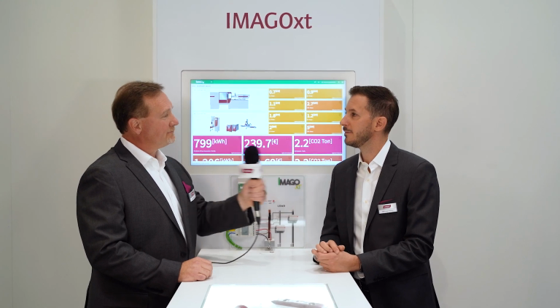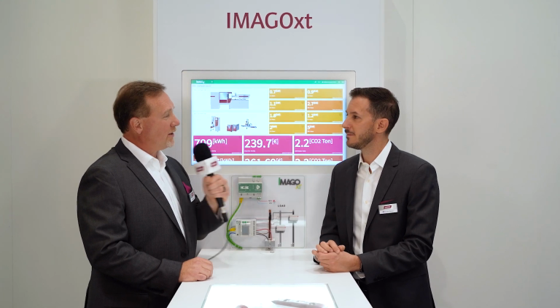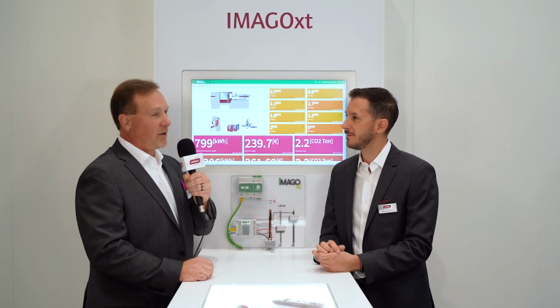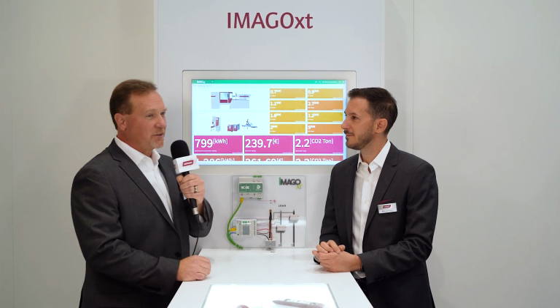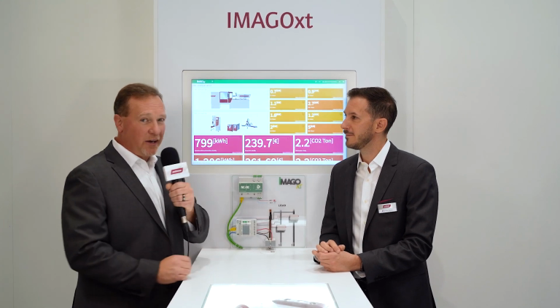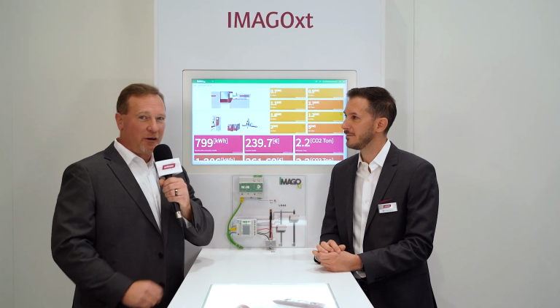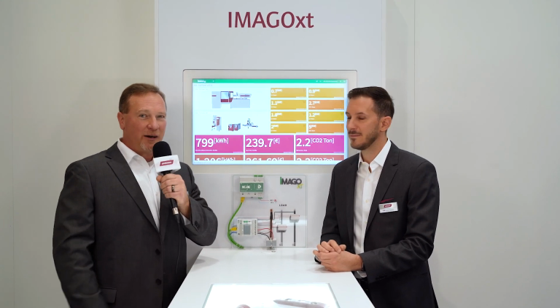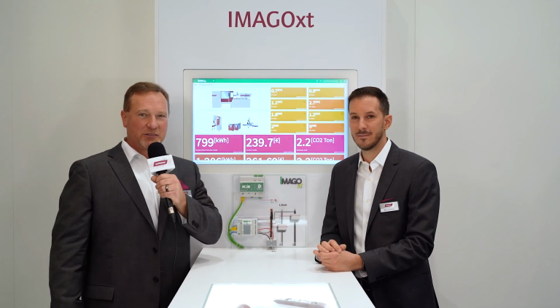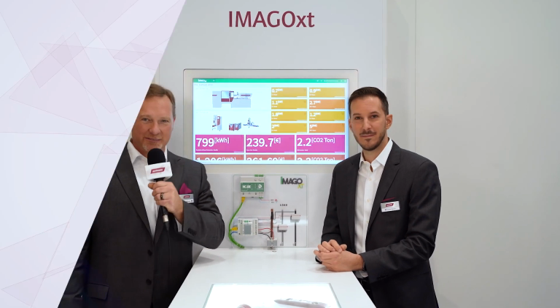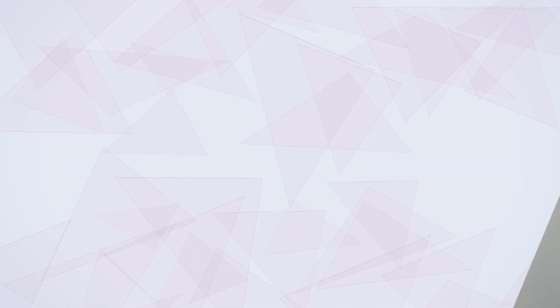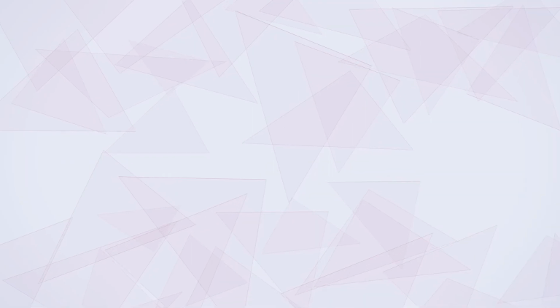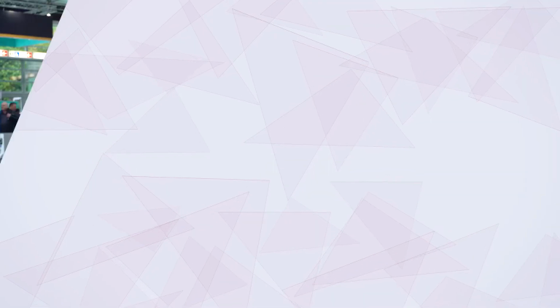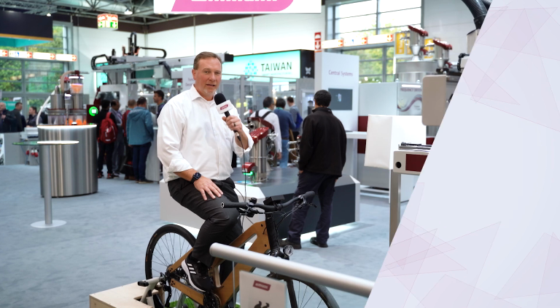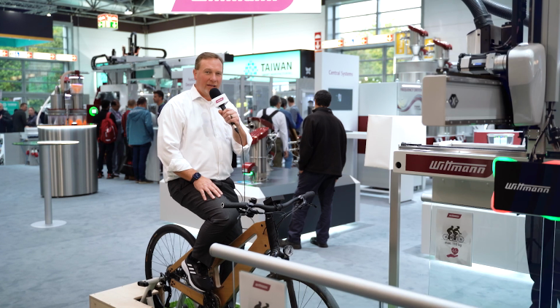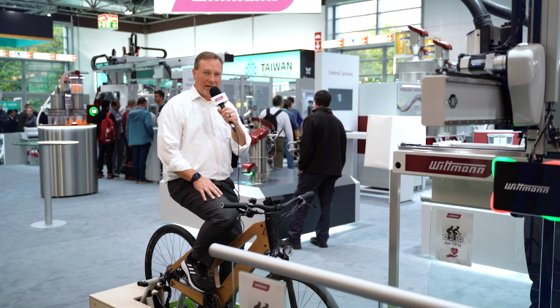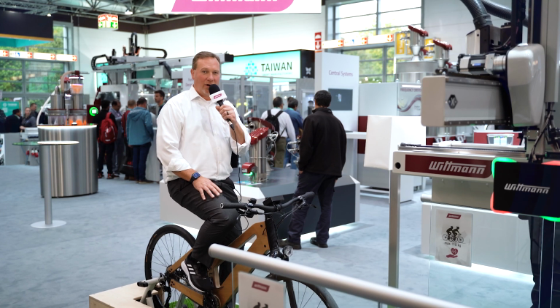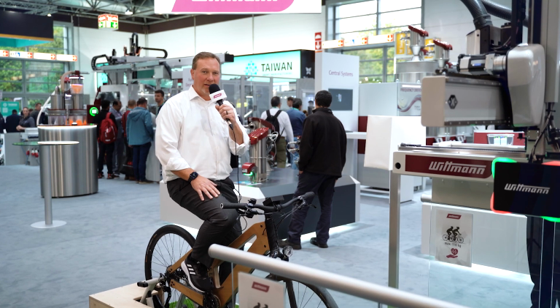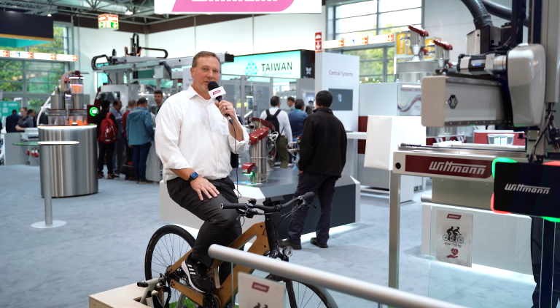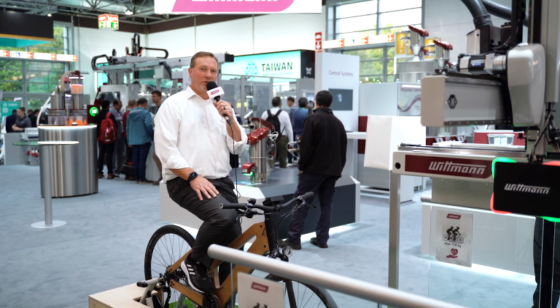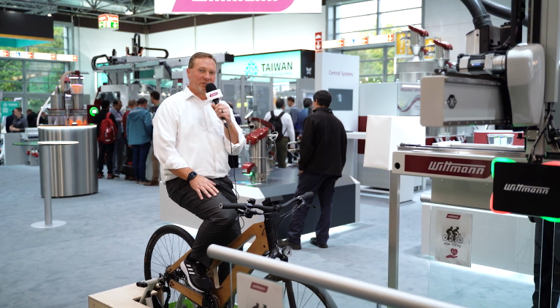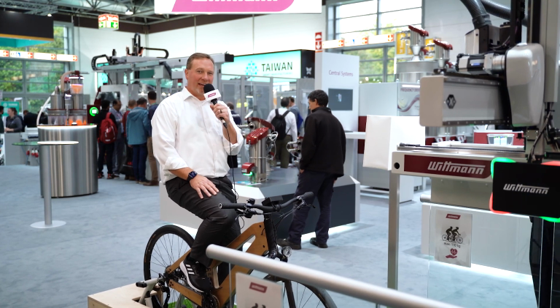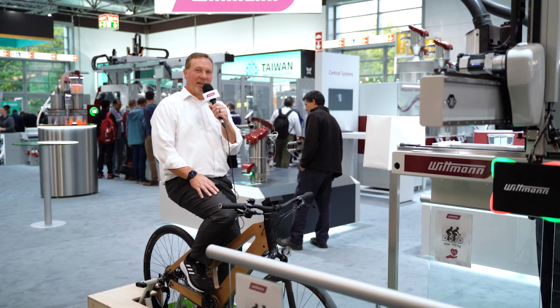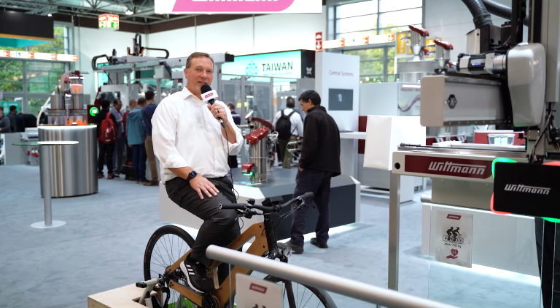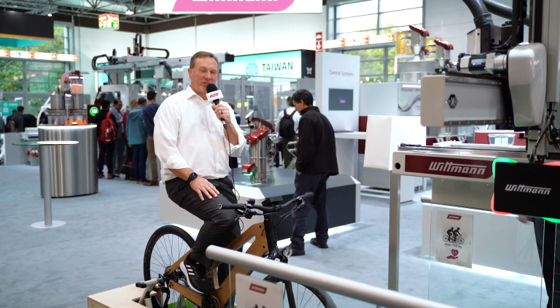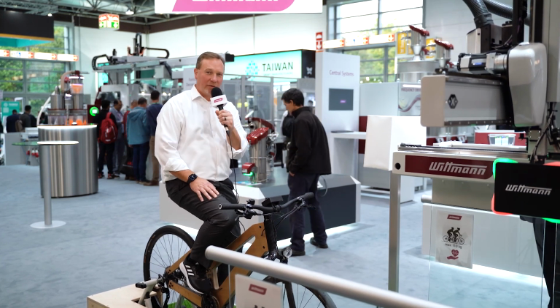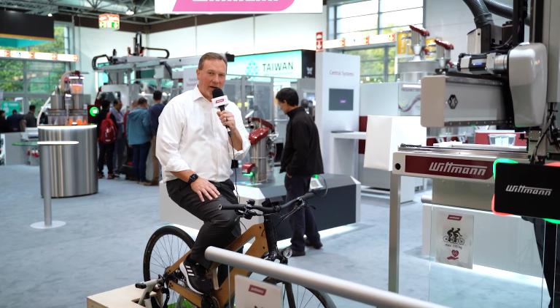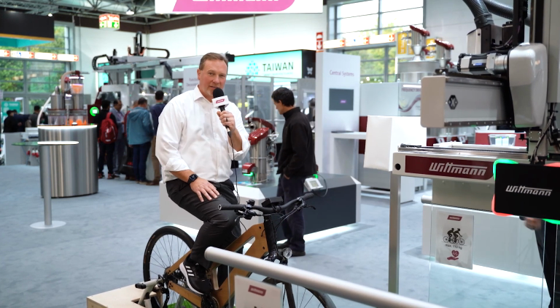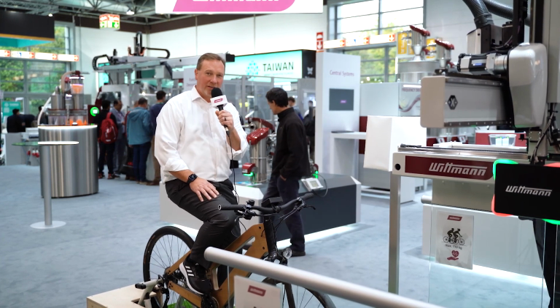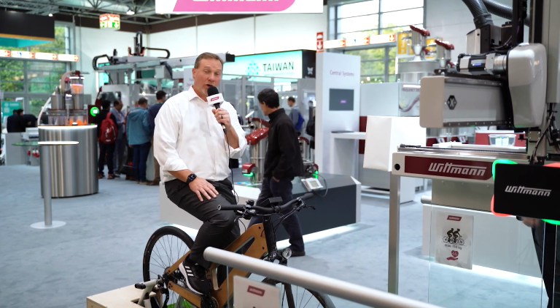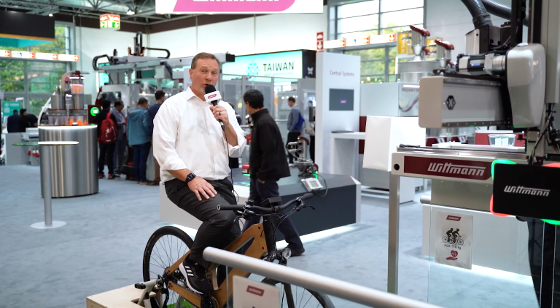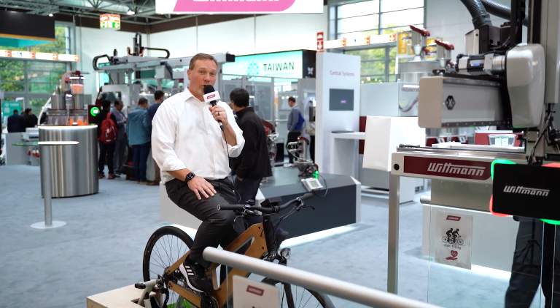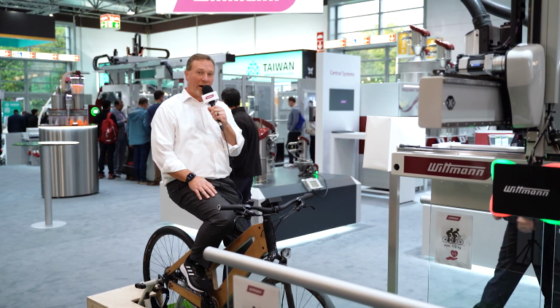That's awesome, thank you very much. And now I'd like to introduce the next energy-saving product: the Ergo Robot.